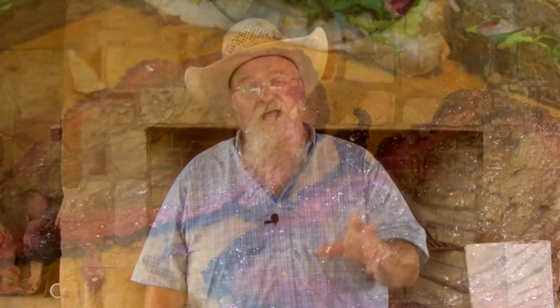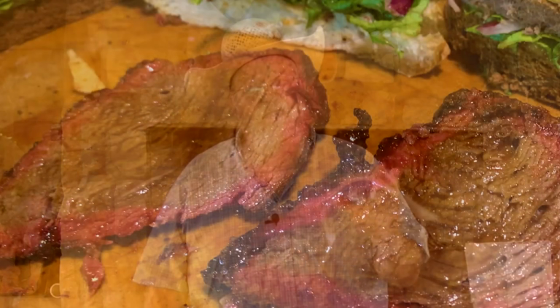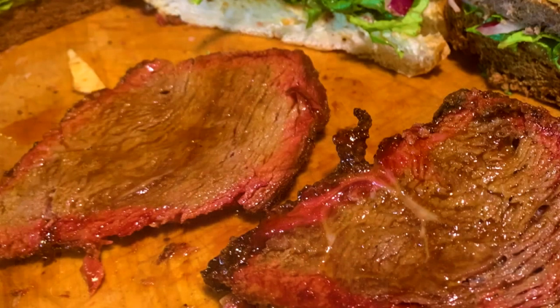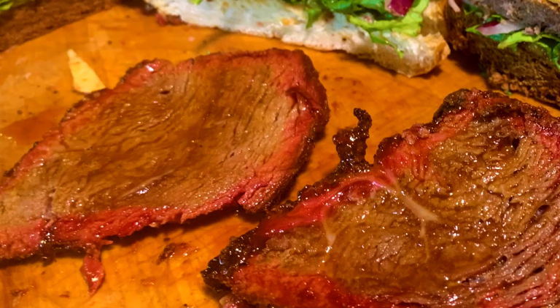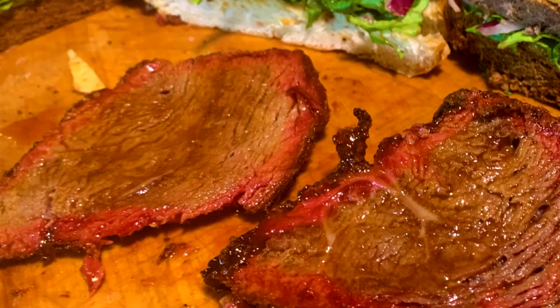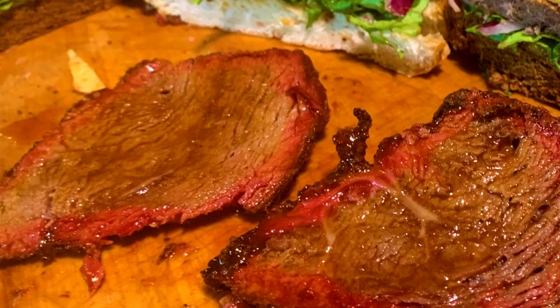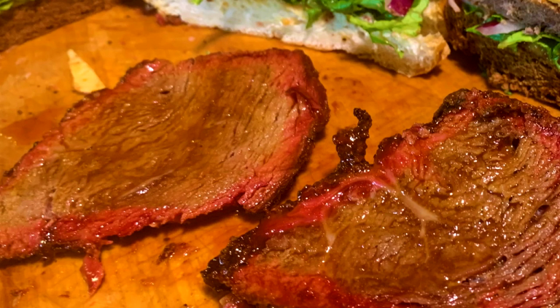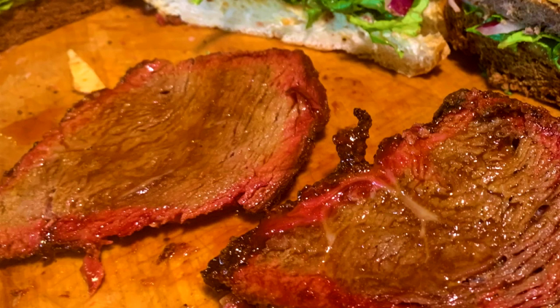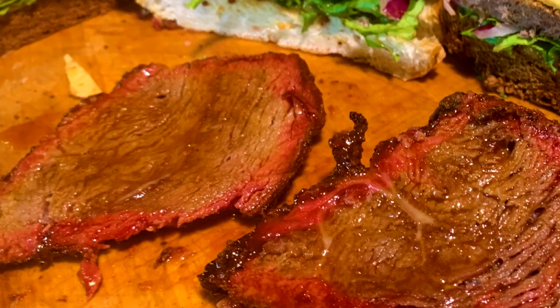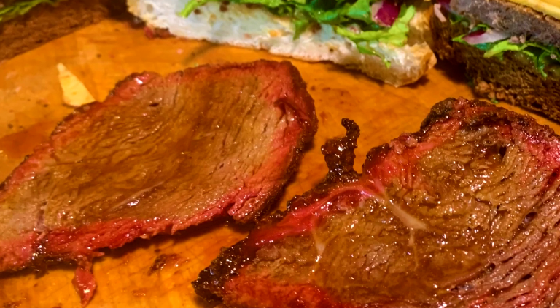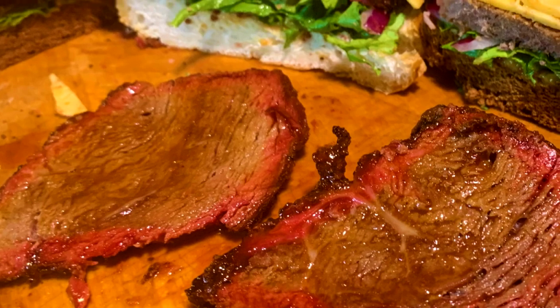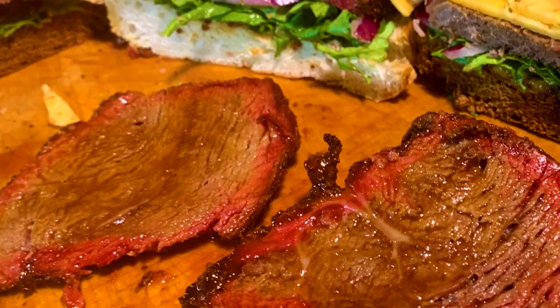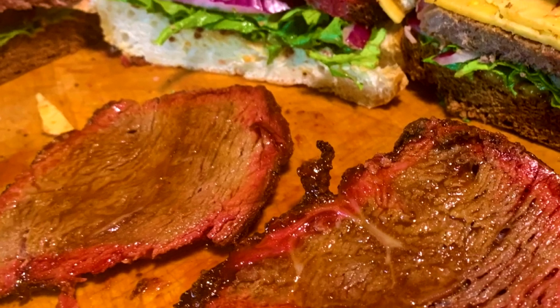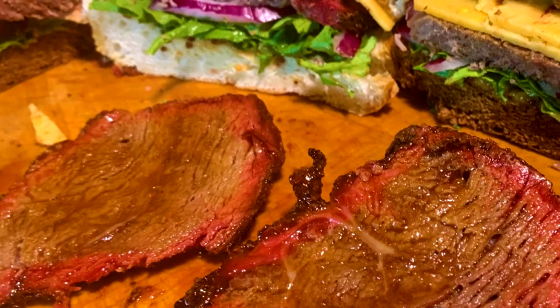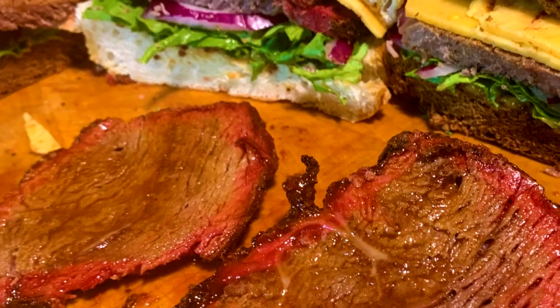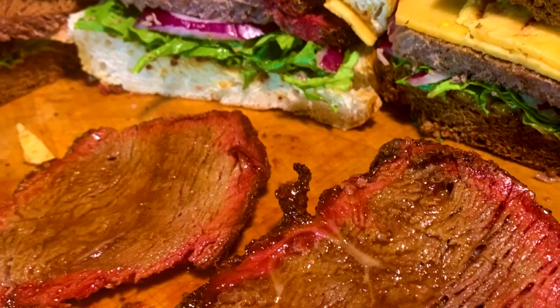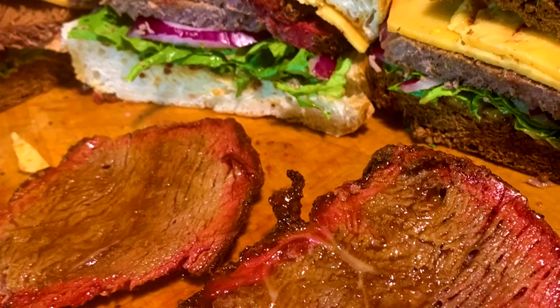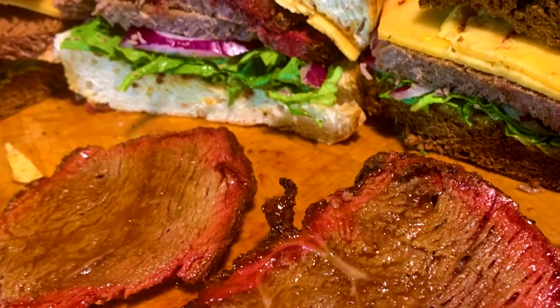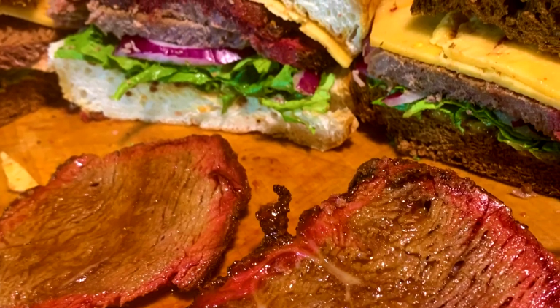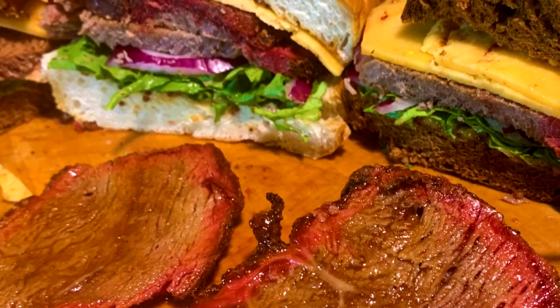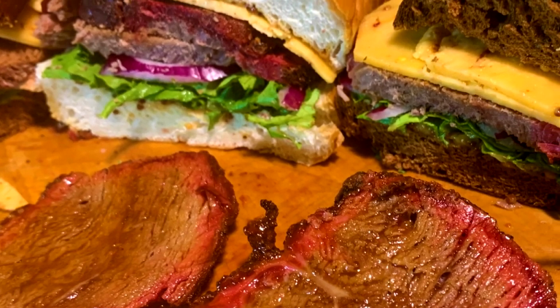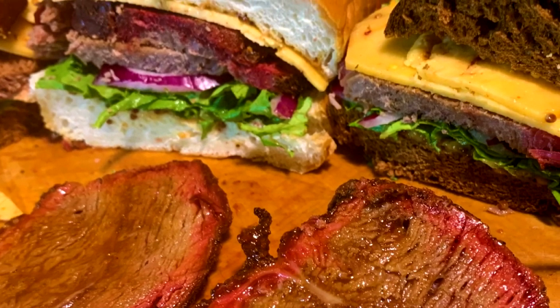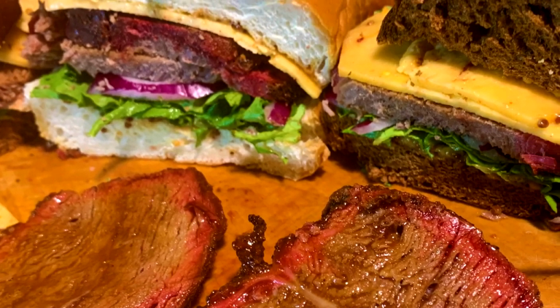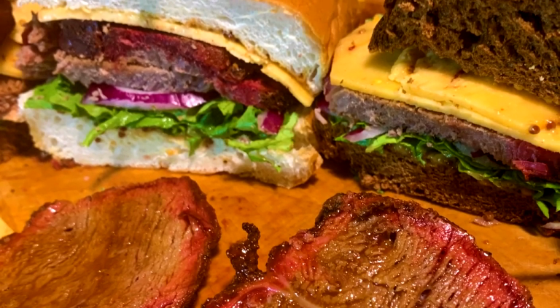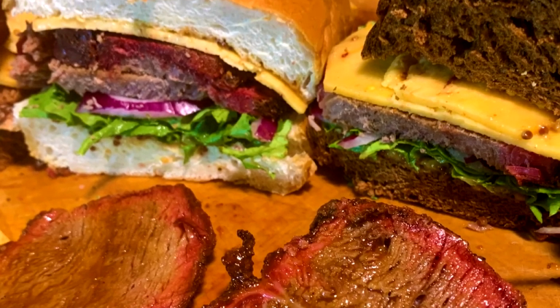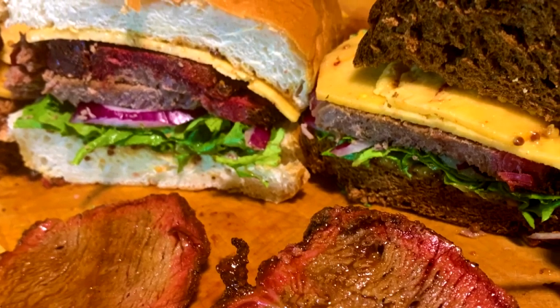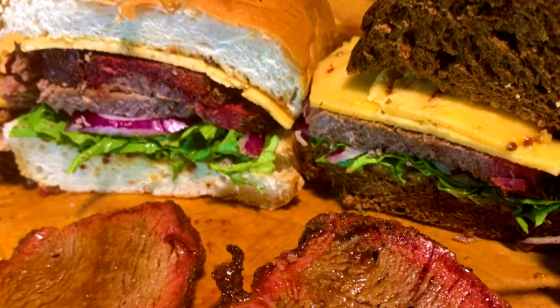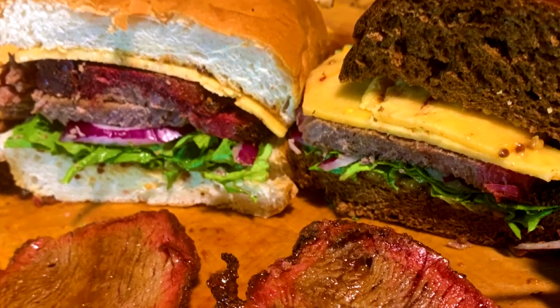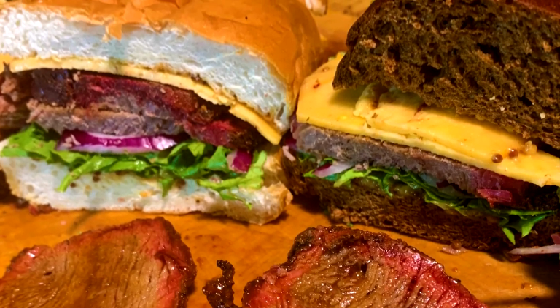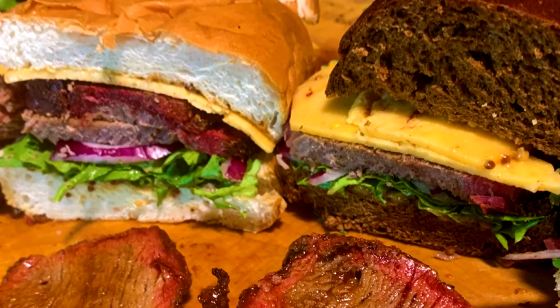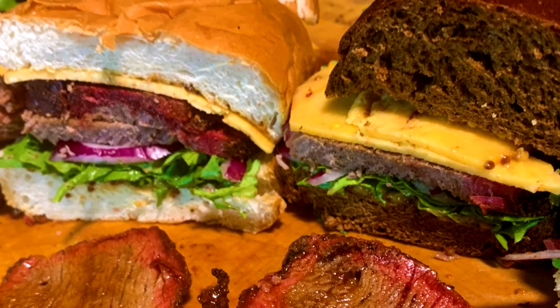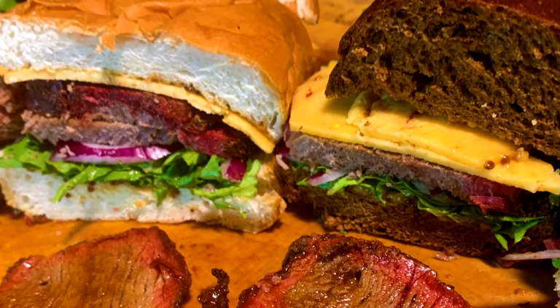I got a beautiful pumpernickel bread, a little bit of white bread. We're going to make some great sandwiches. Y'all stick around and let me show you how to do that.